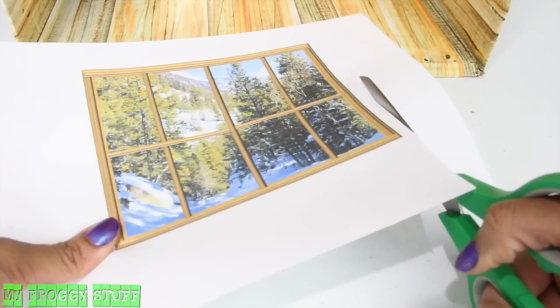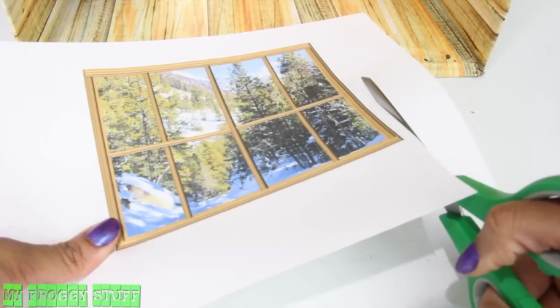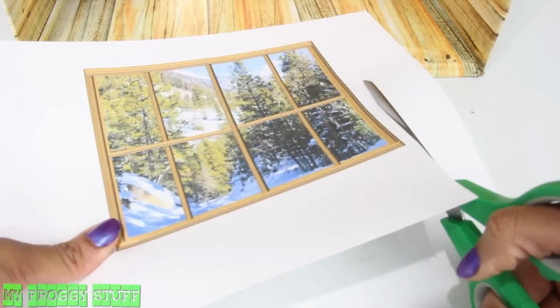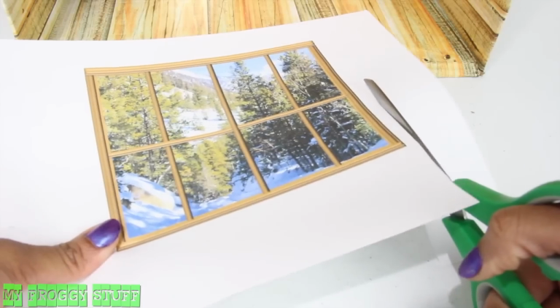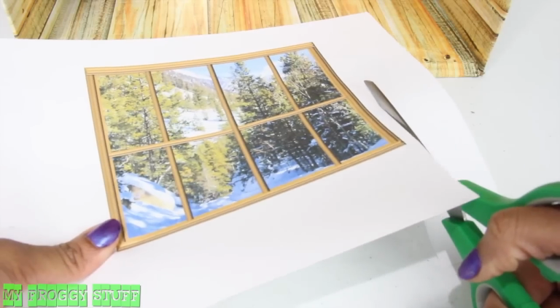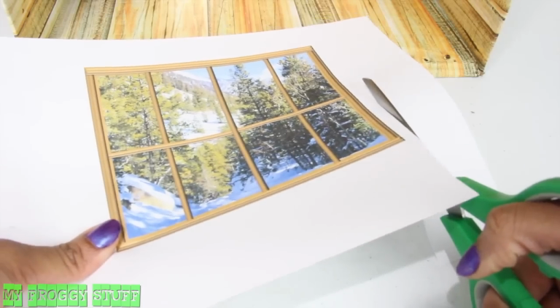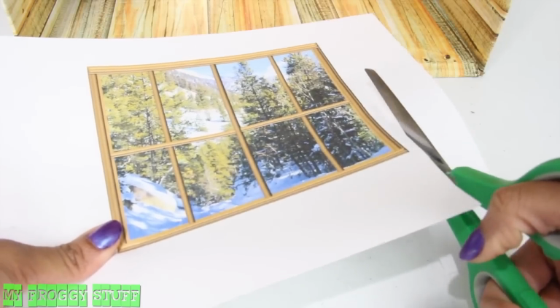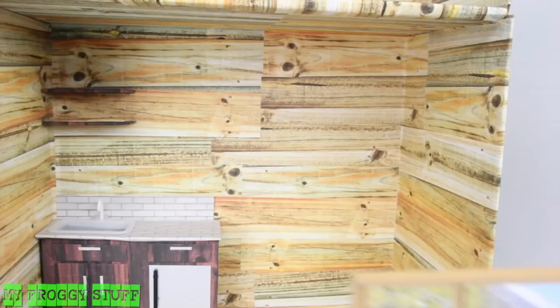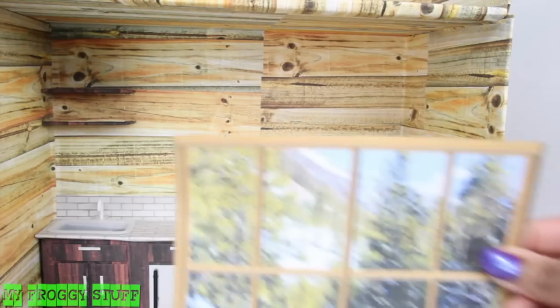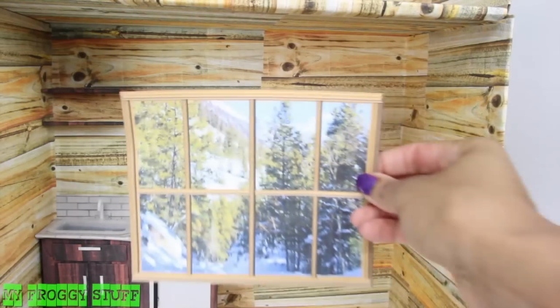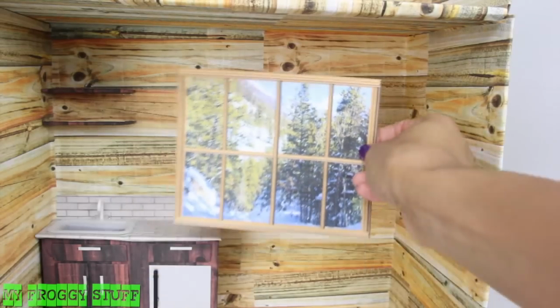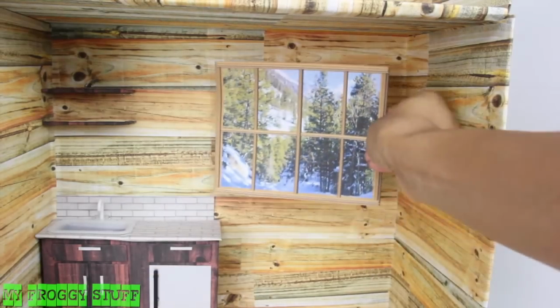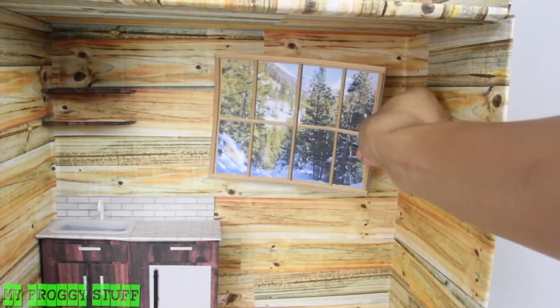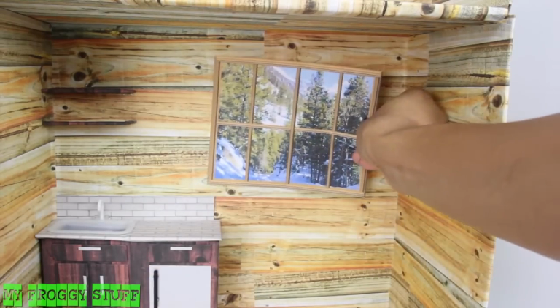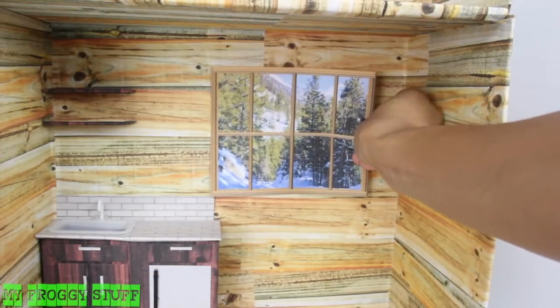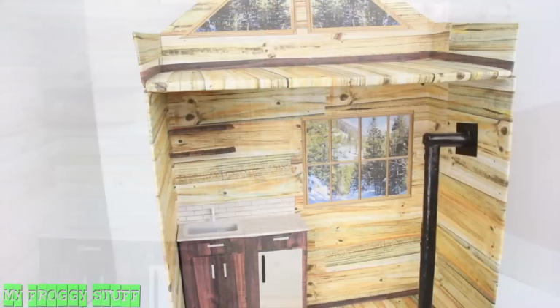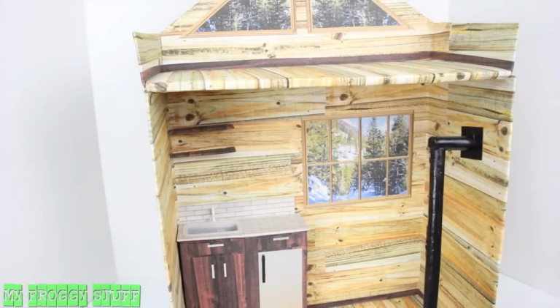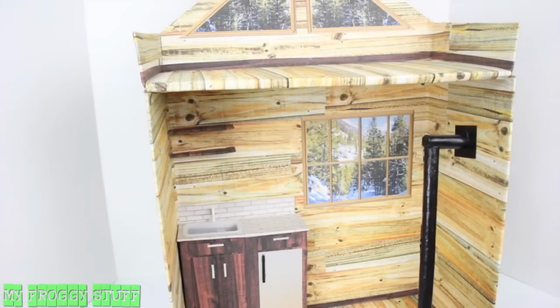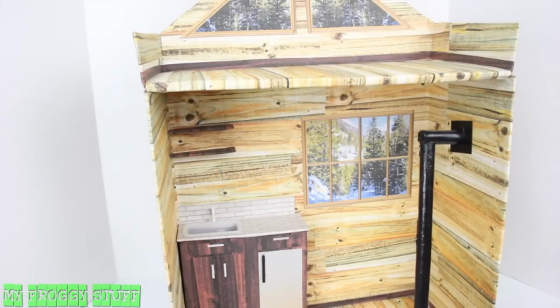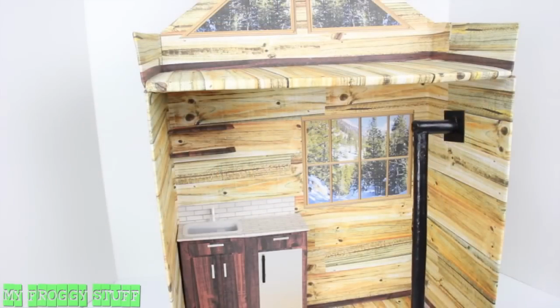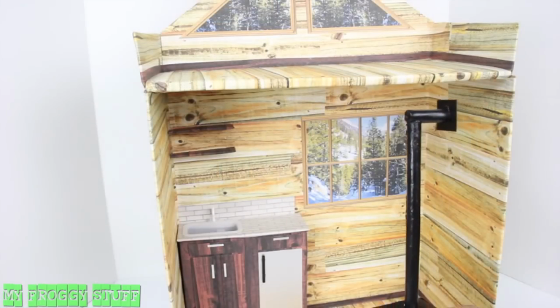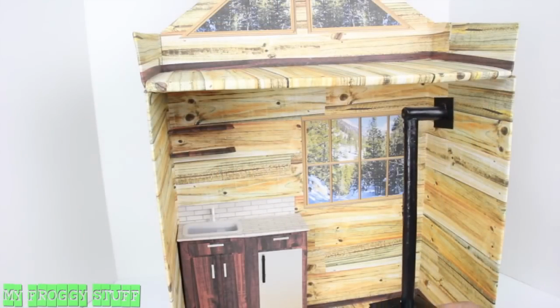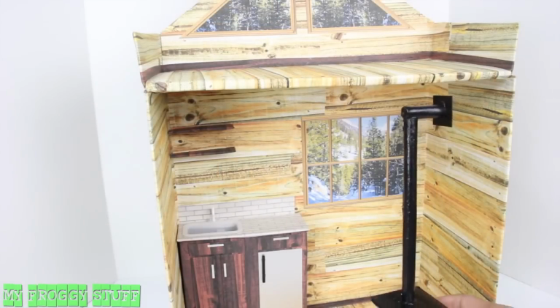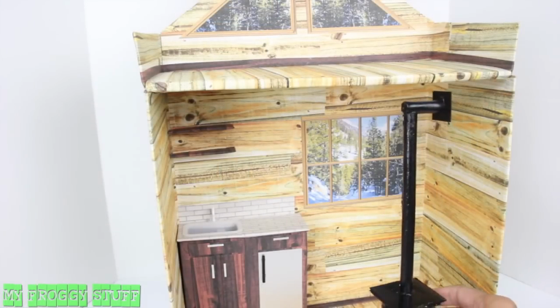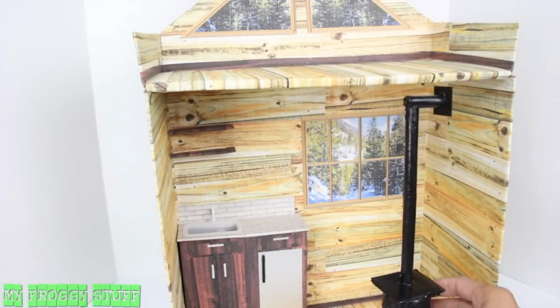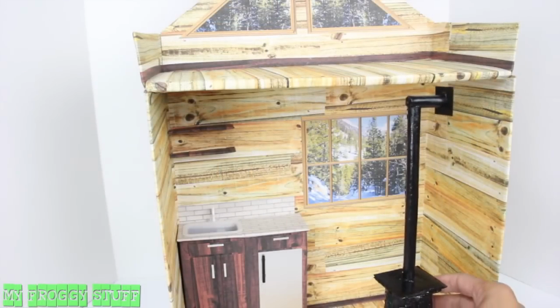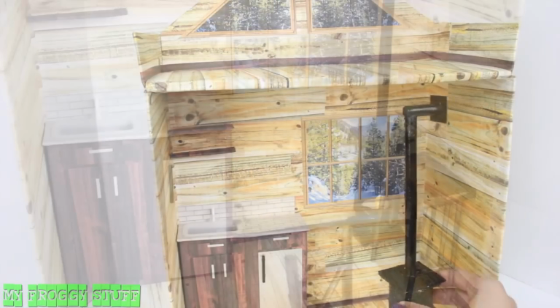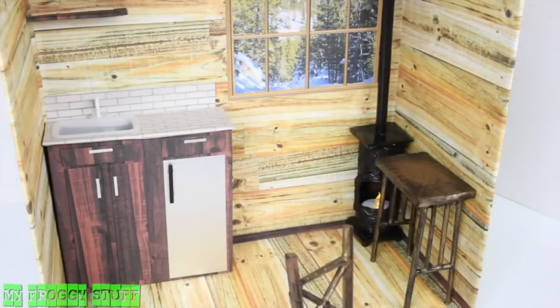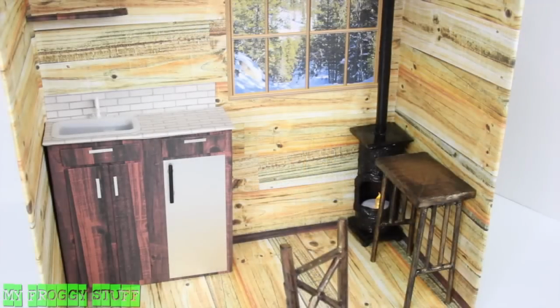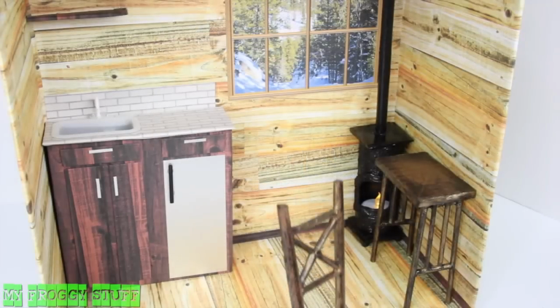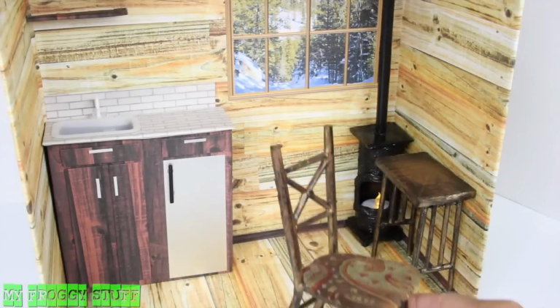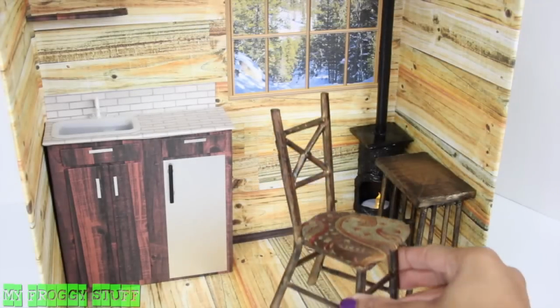Cut out our window printables and glue them in place. We can add fun things like our antique stove and tables and chairs.